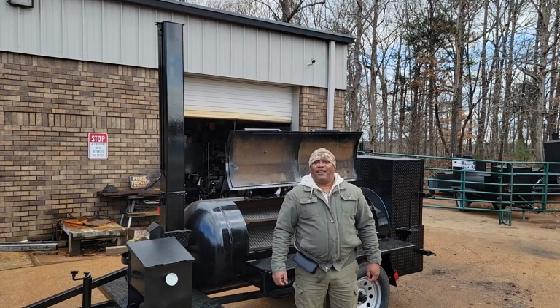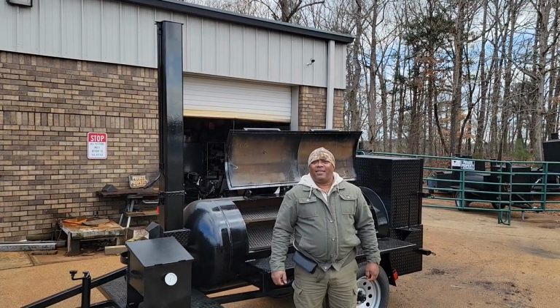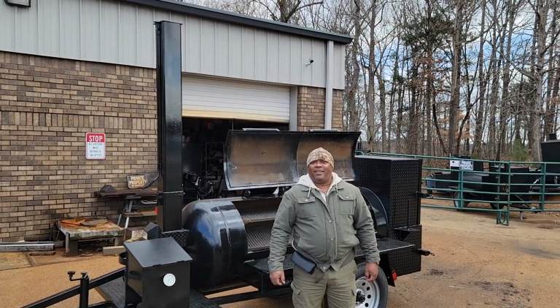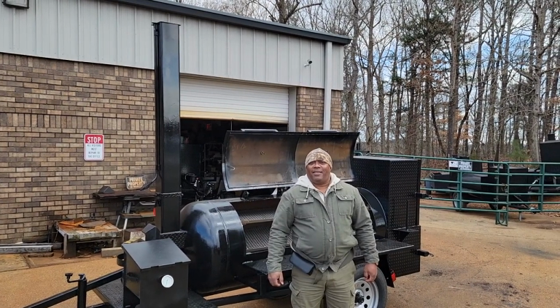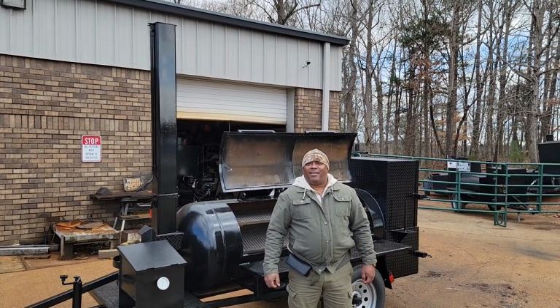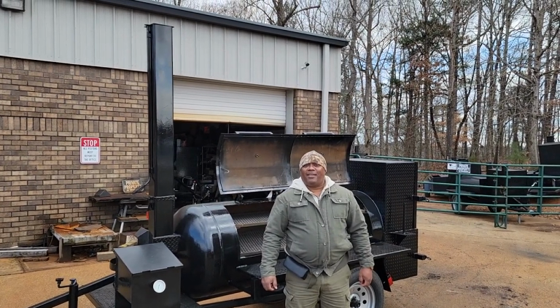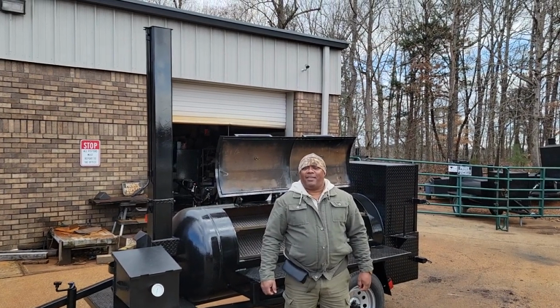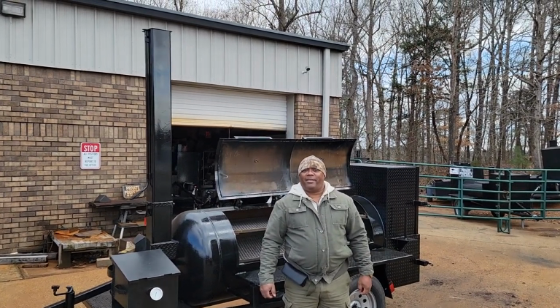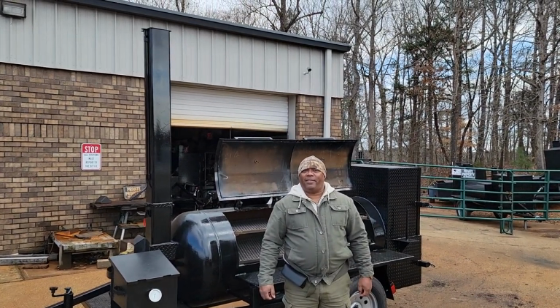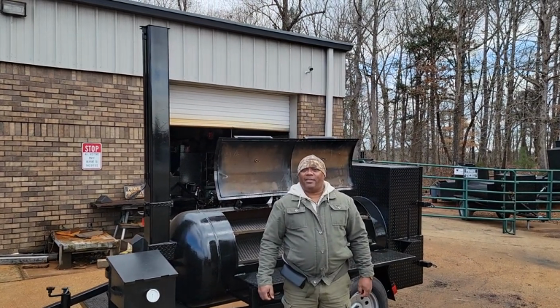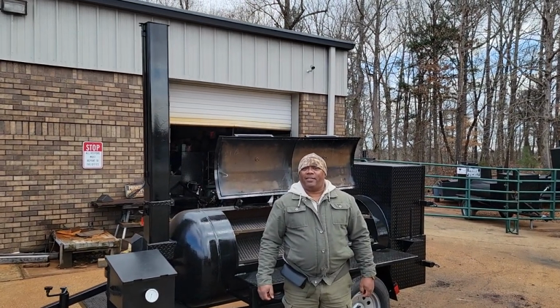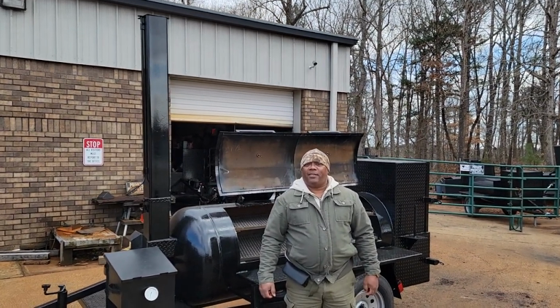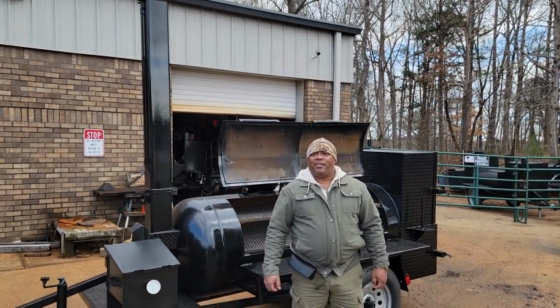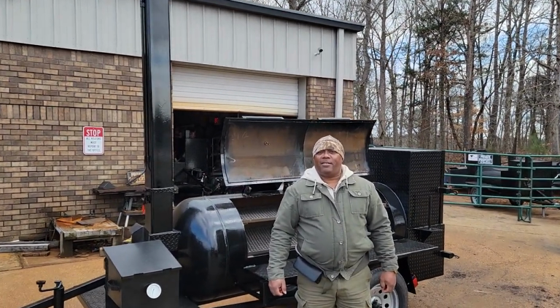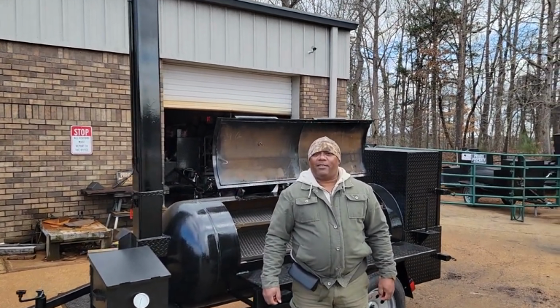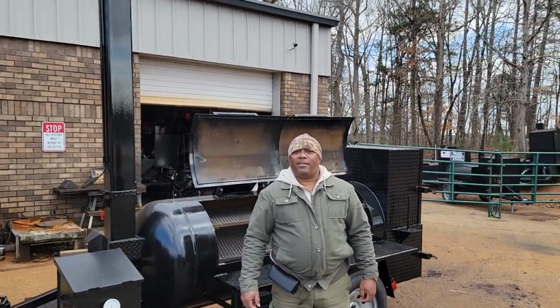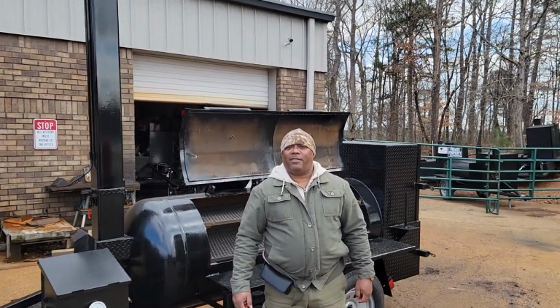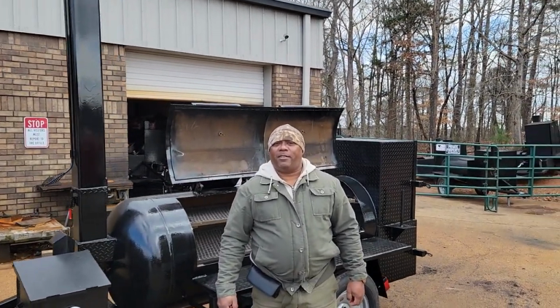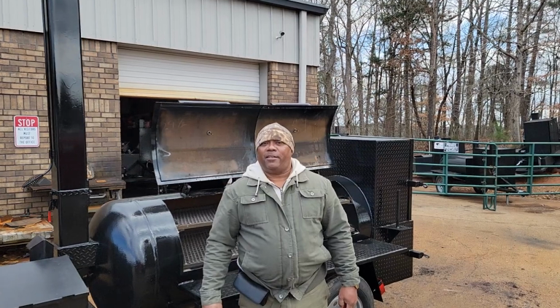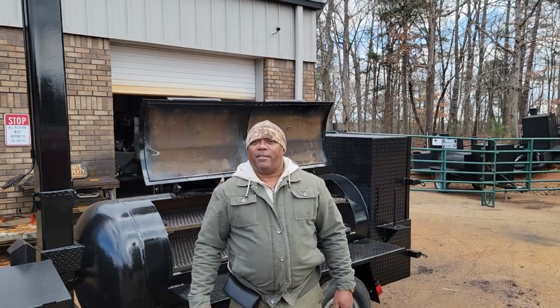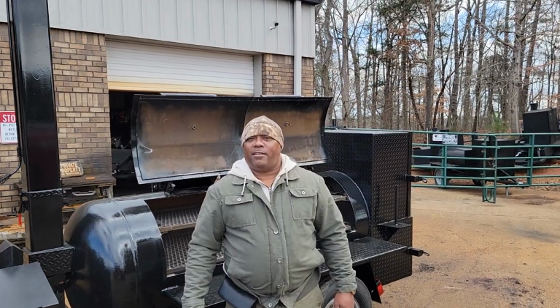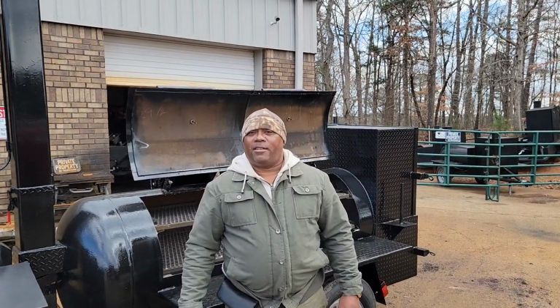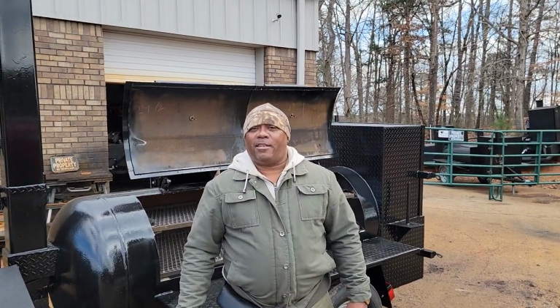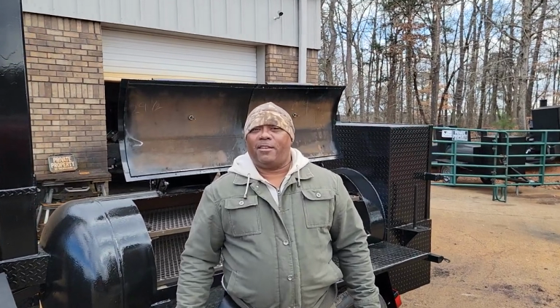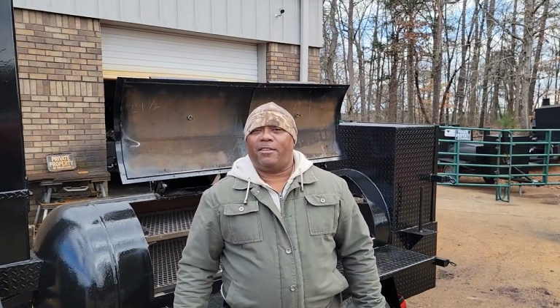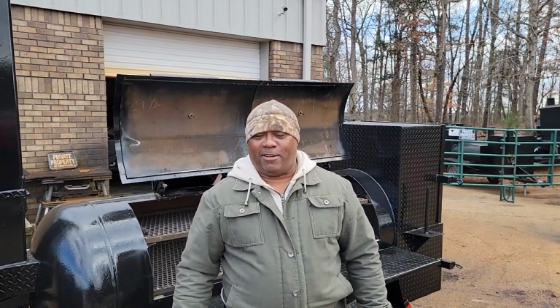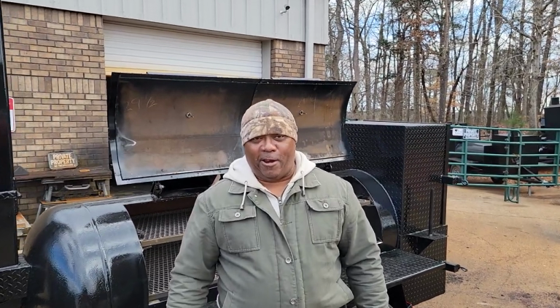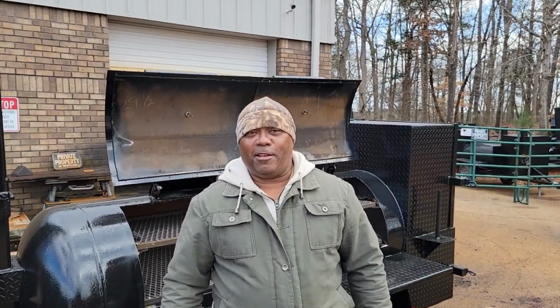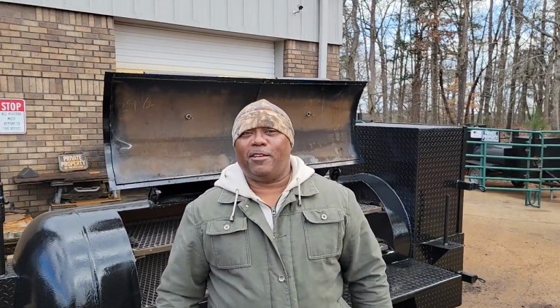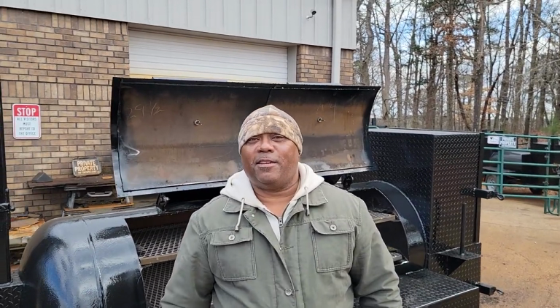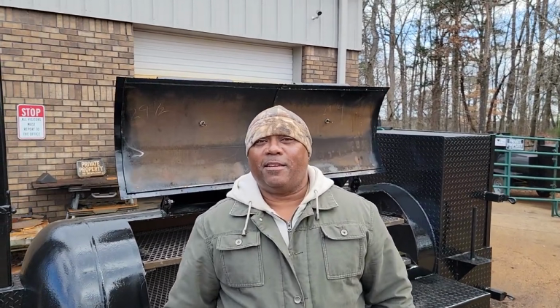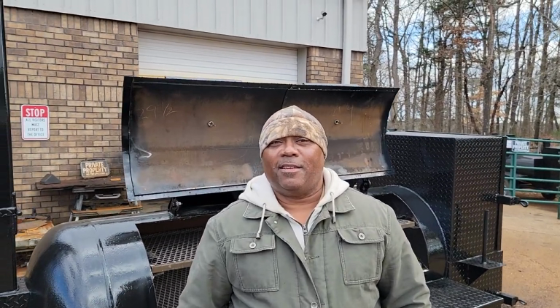Good morning everybody. This is Roland, Barbecue Smokers. This is Mr. Randall from Alabama.